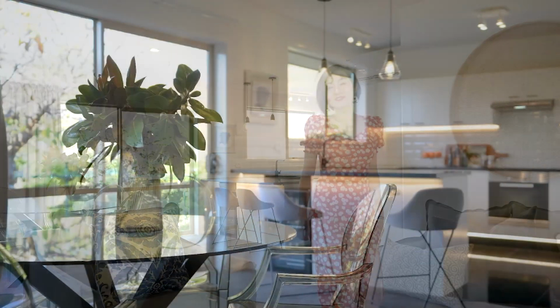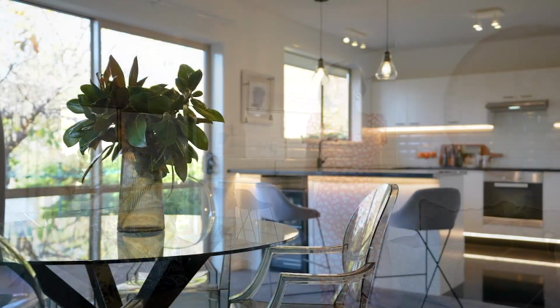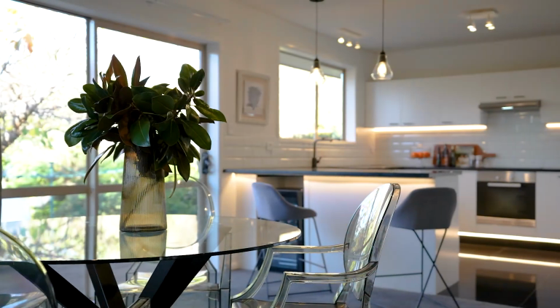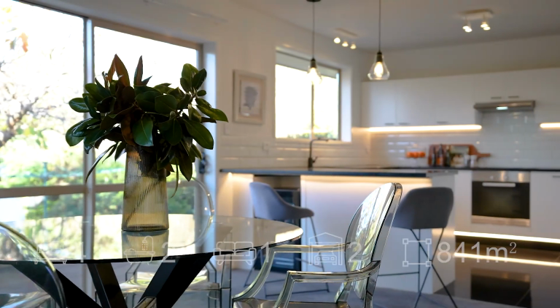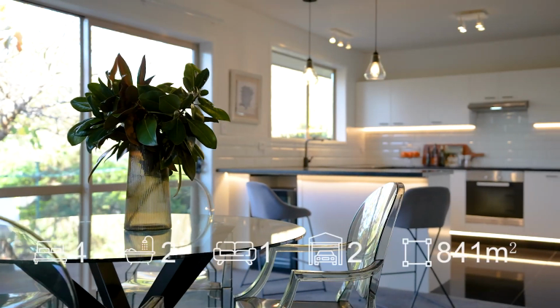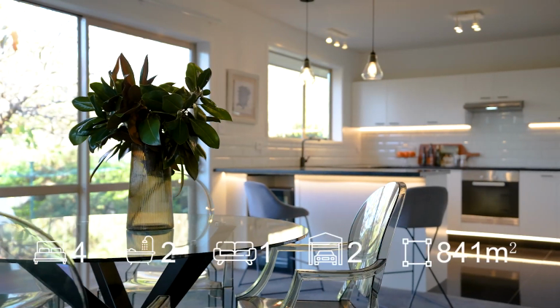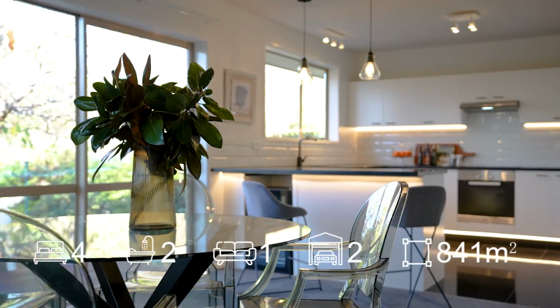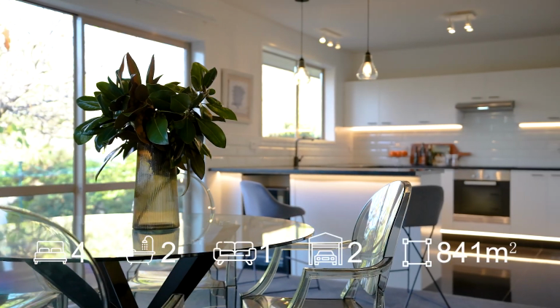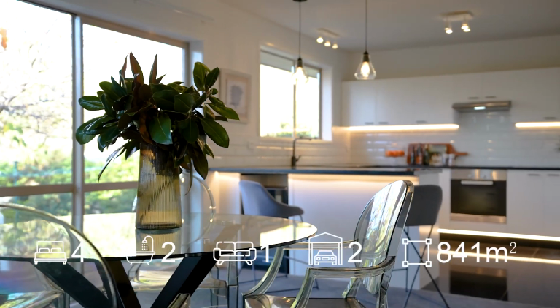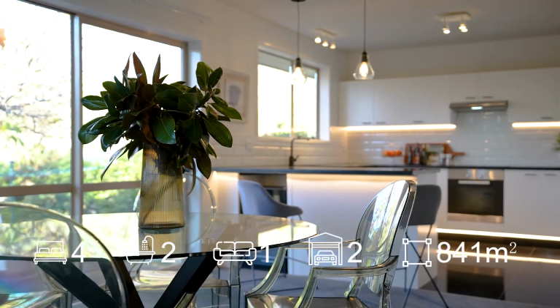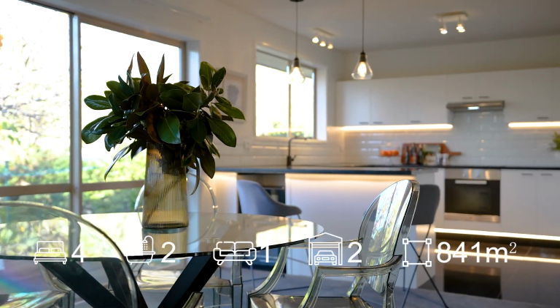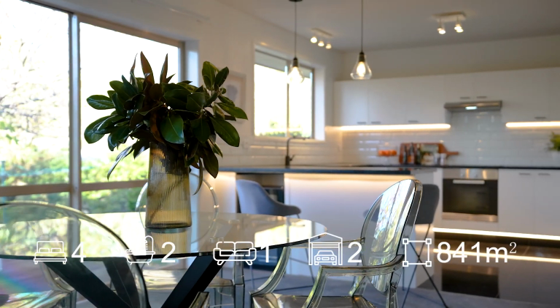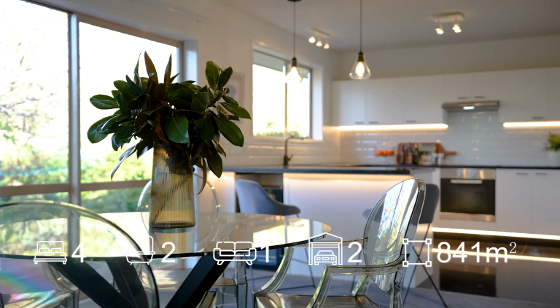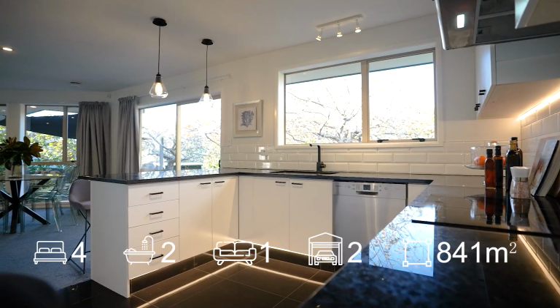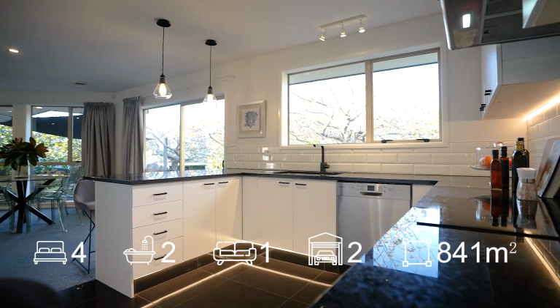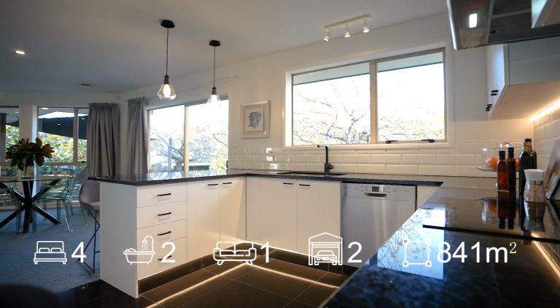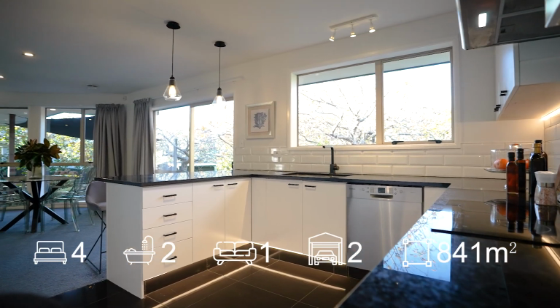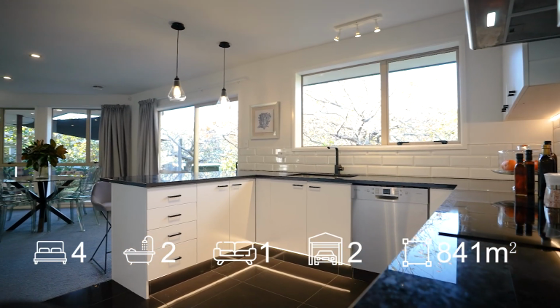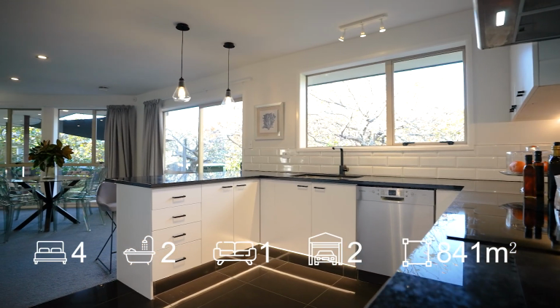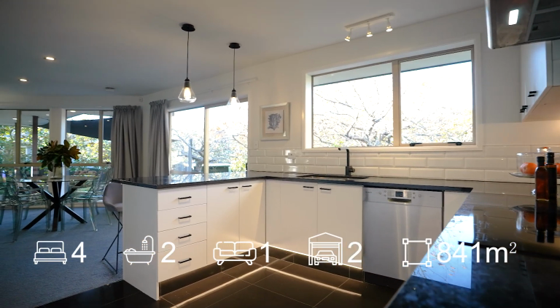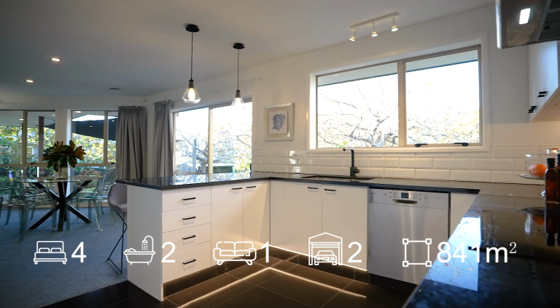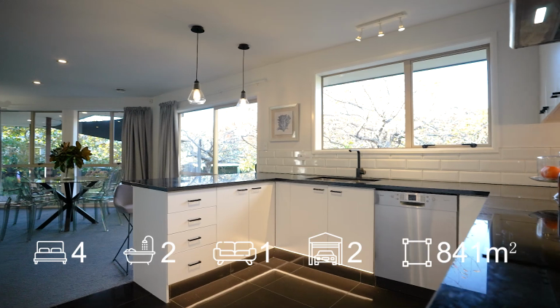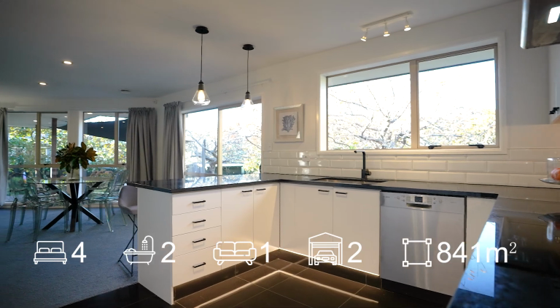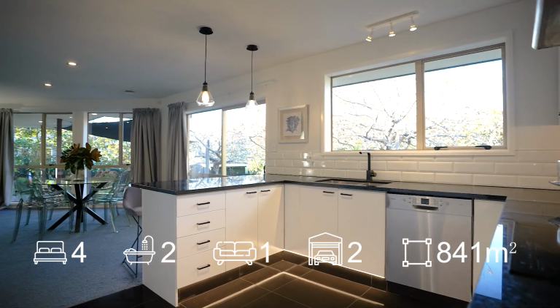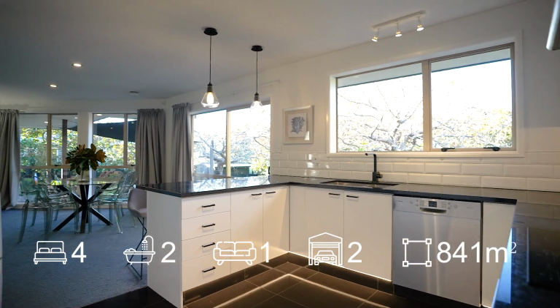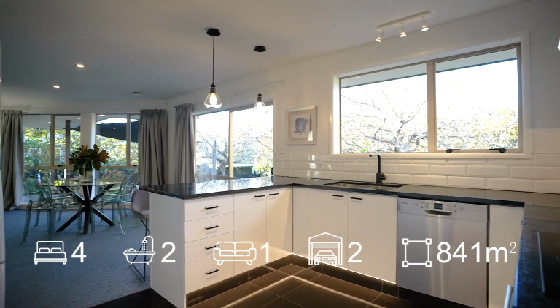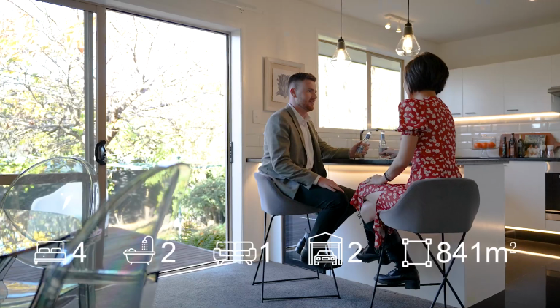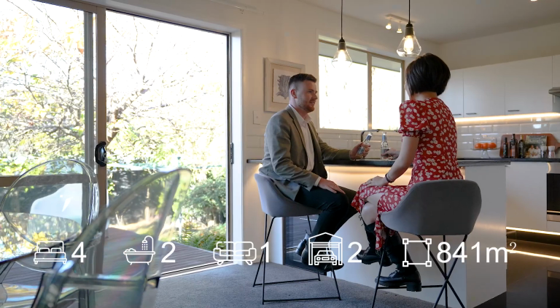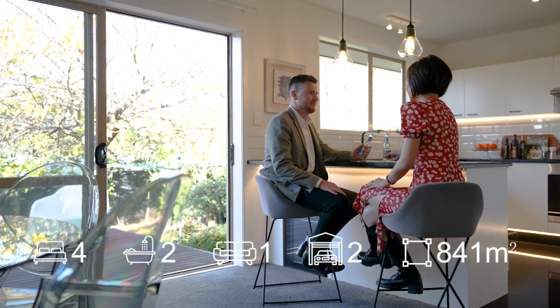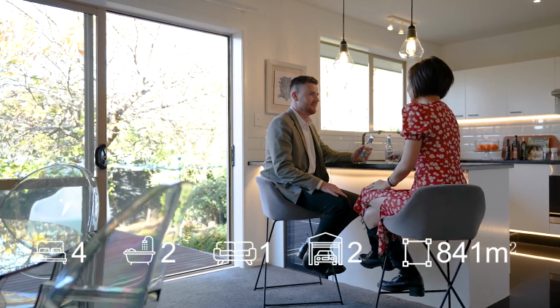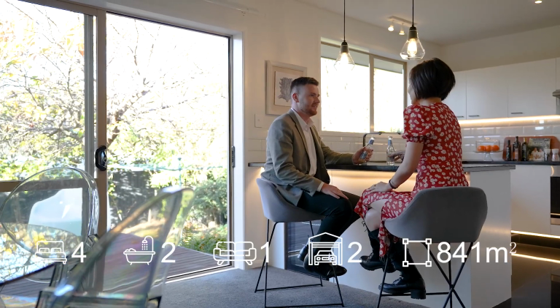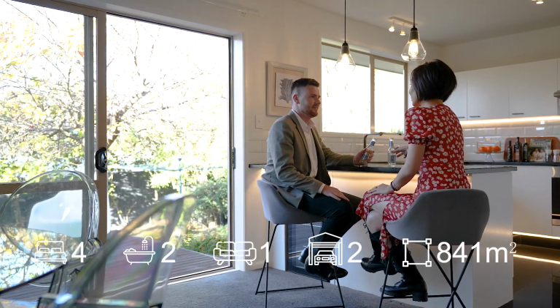Delish kitchen including stone bench top, trendy lighting, and even a beer fridge.